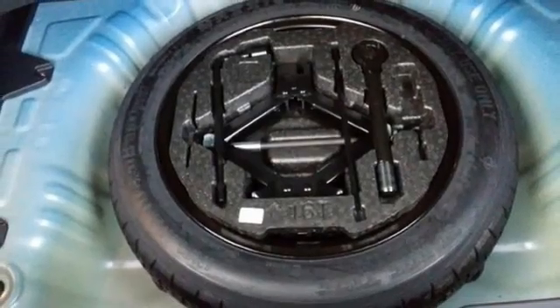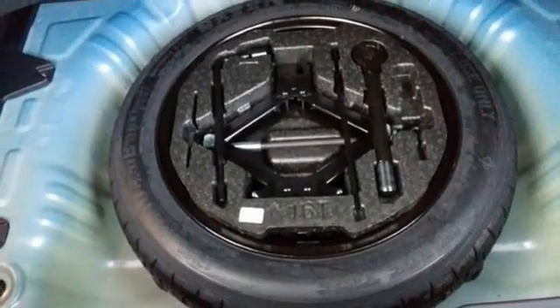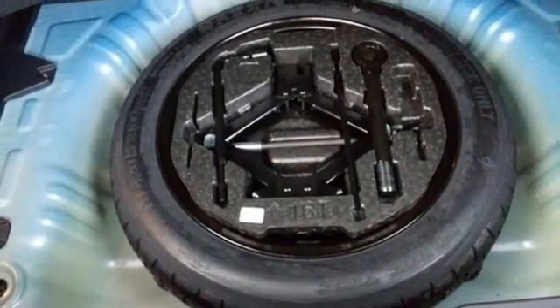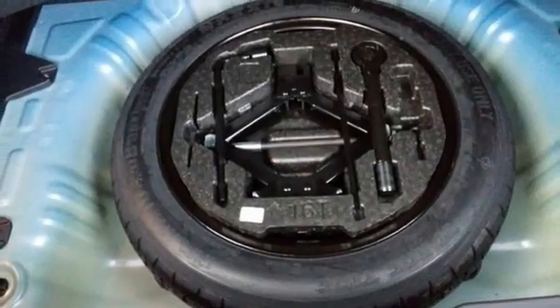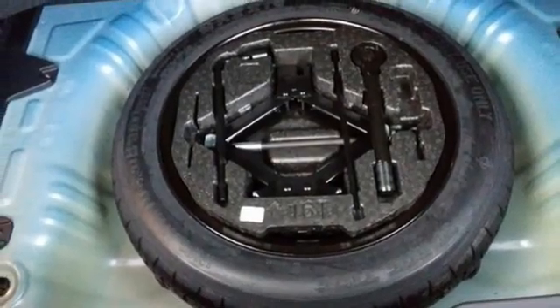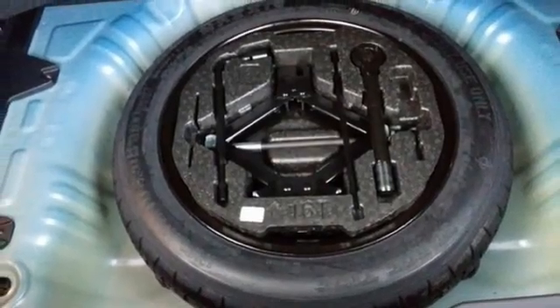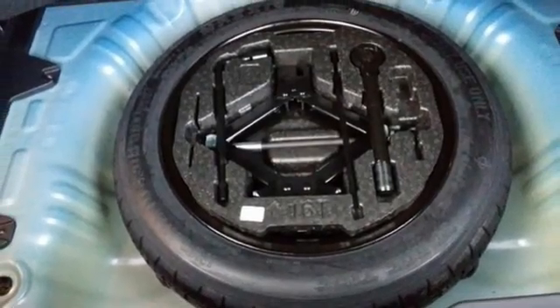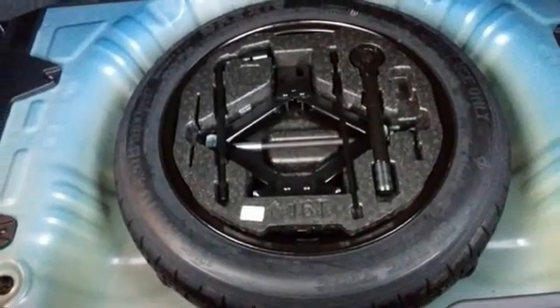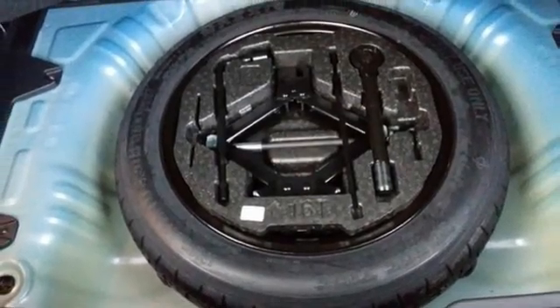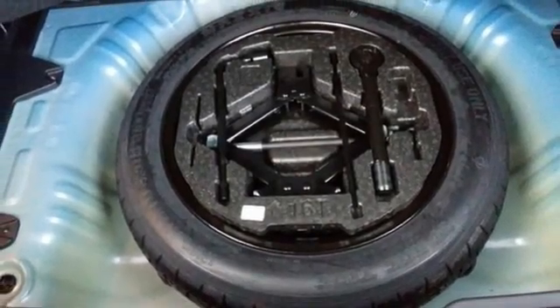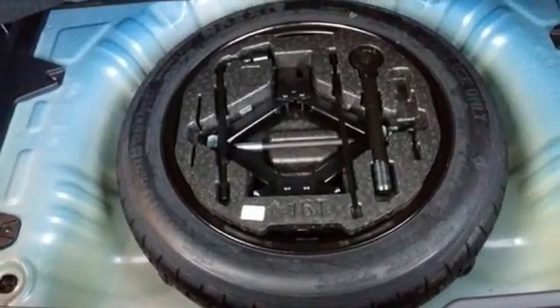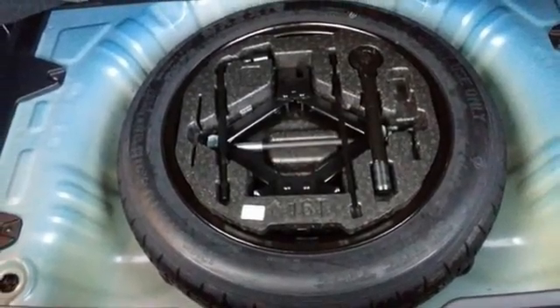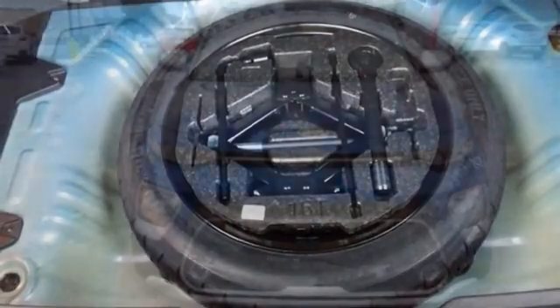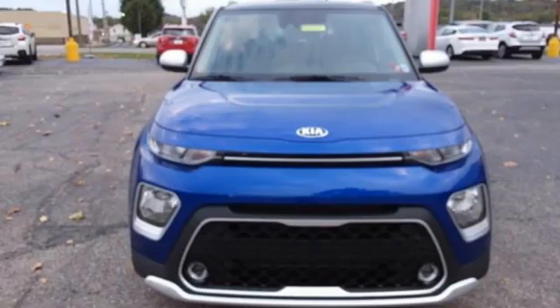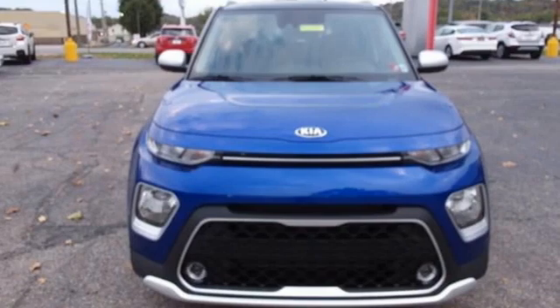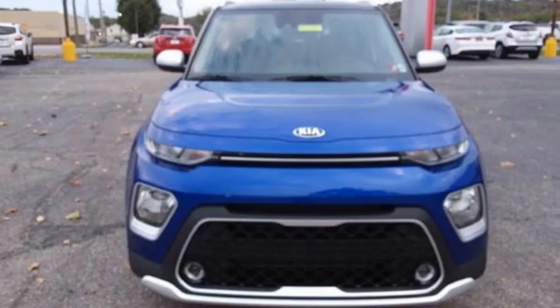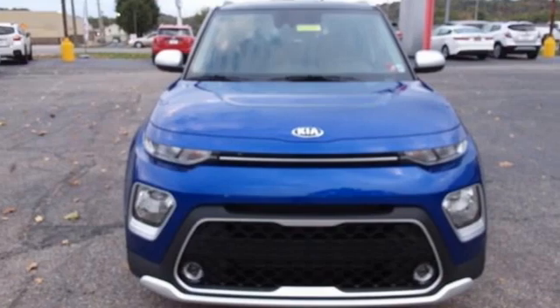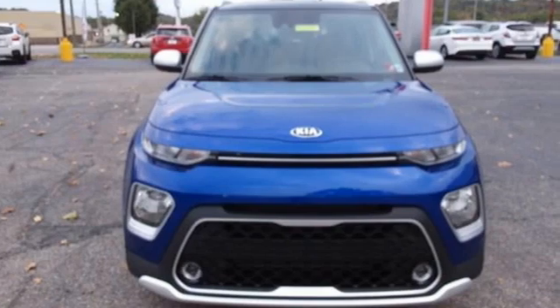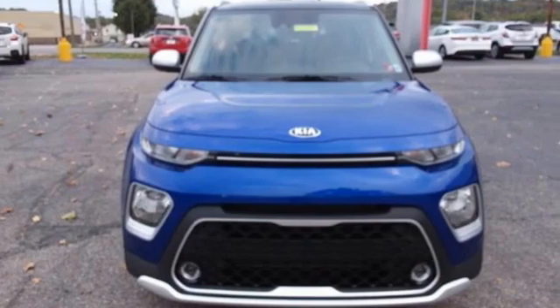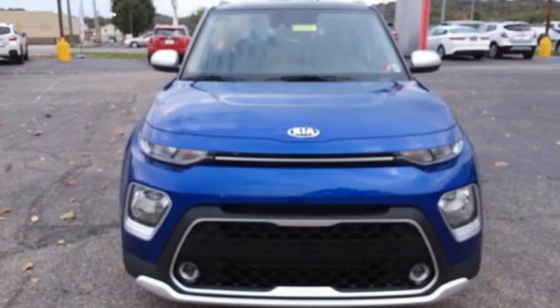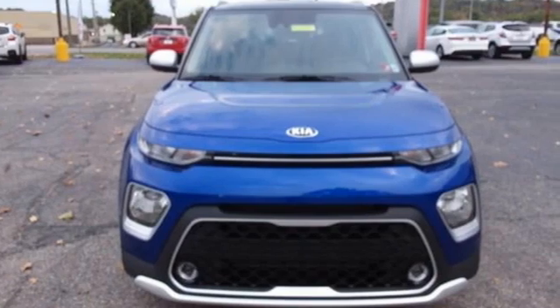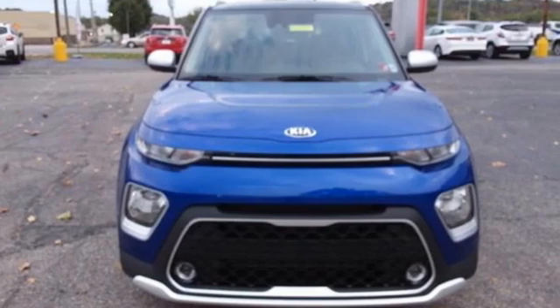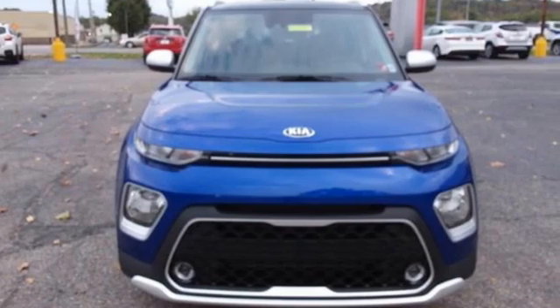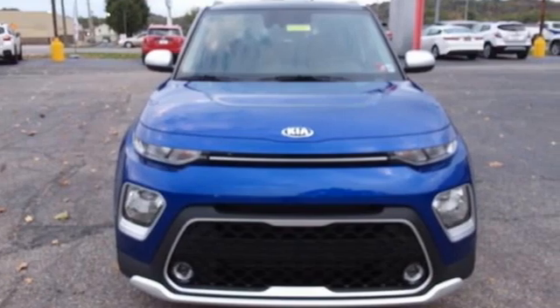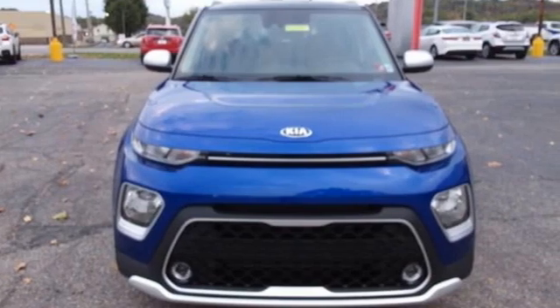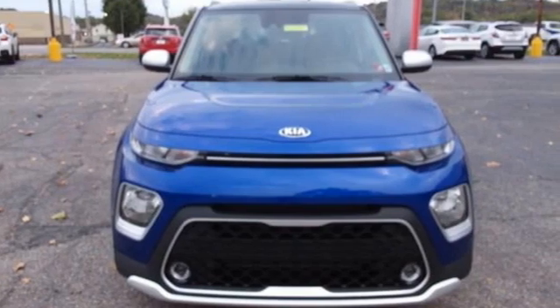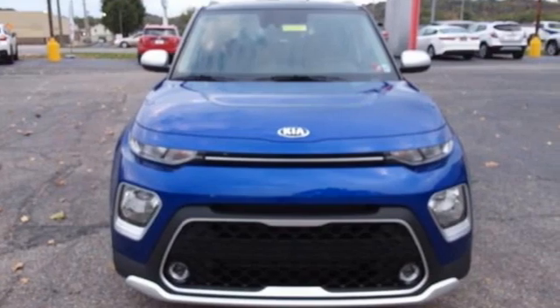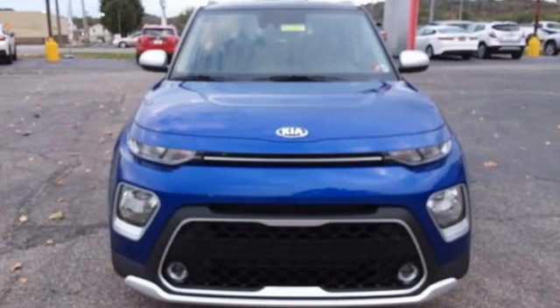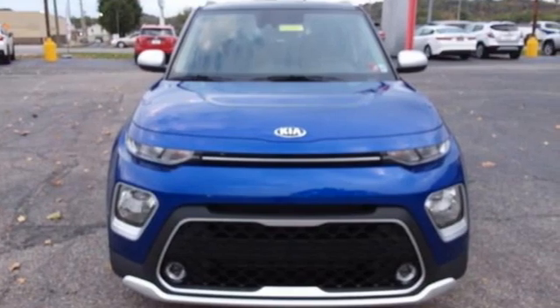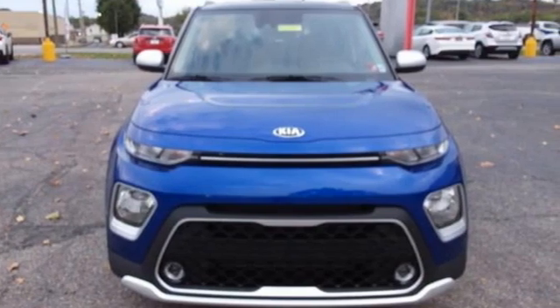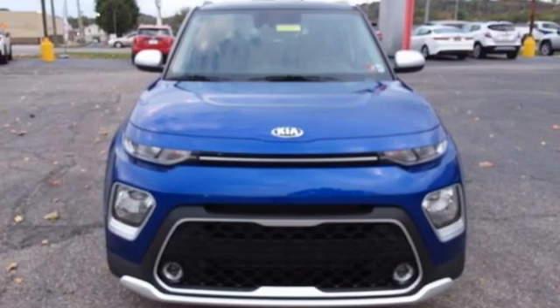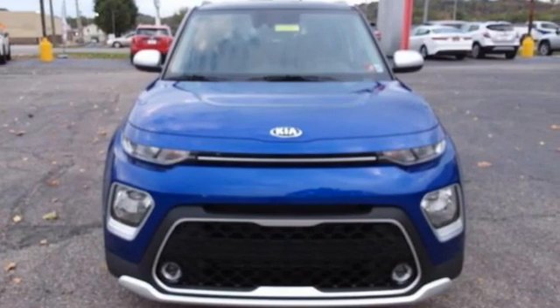Kia, dependable today and way, way down the road. You'll never know until you try. Test drive it today.